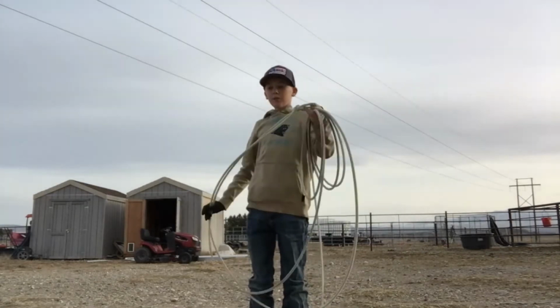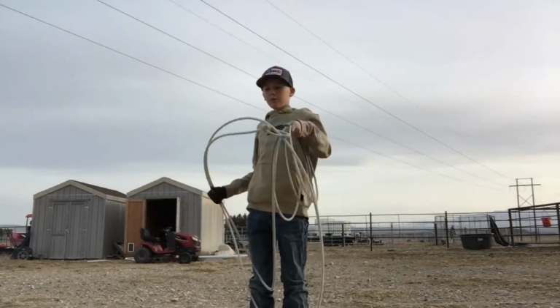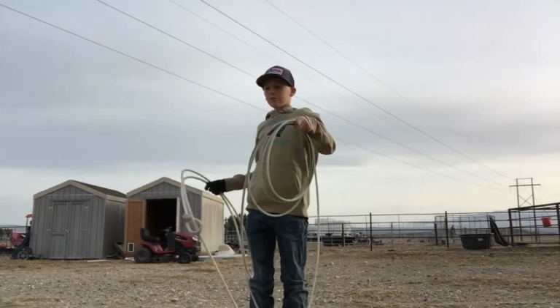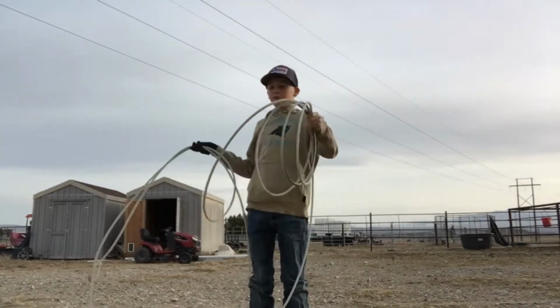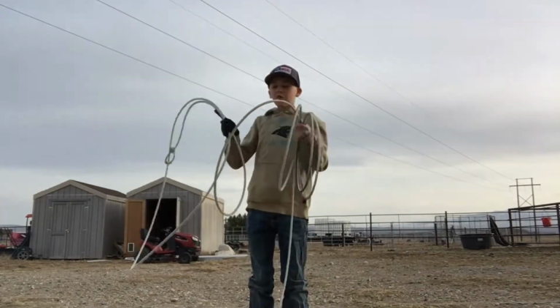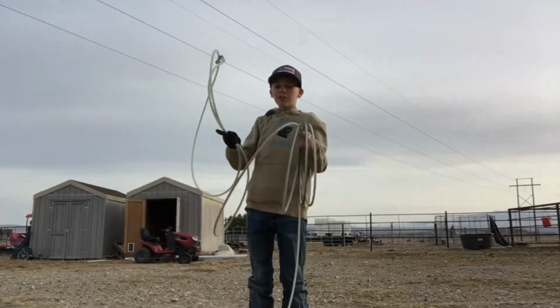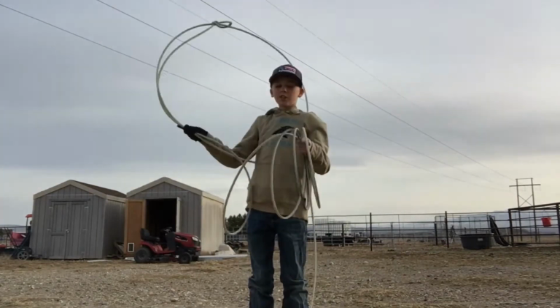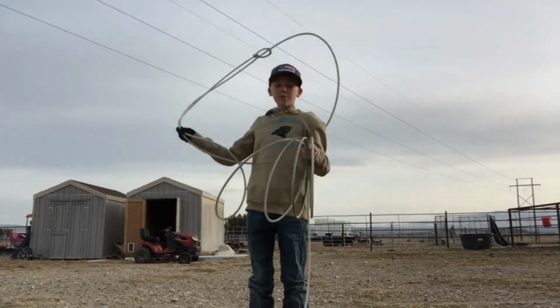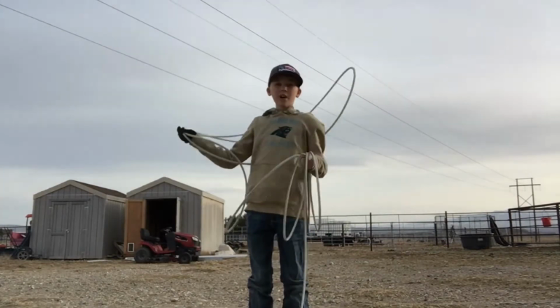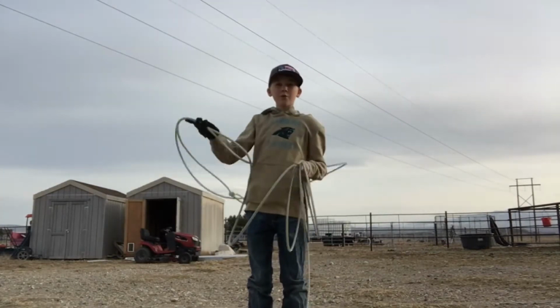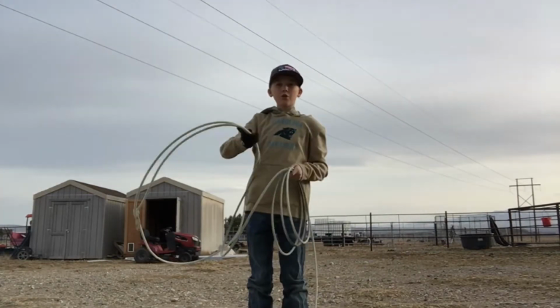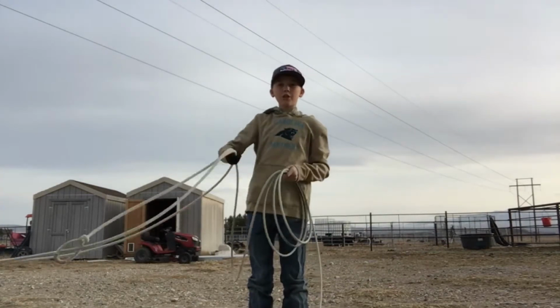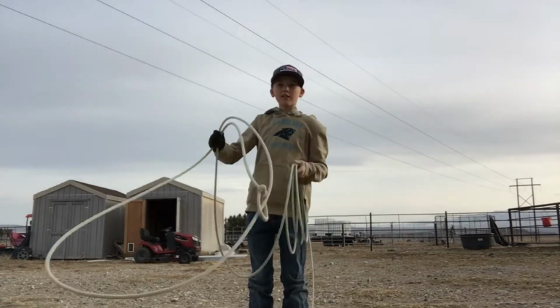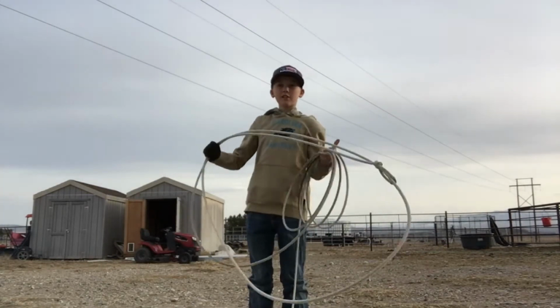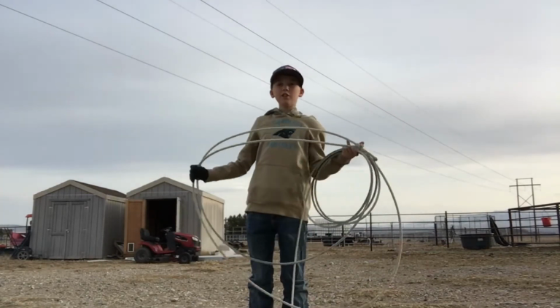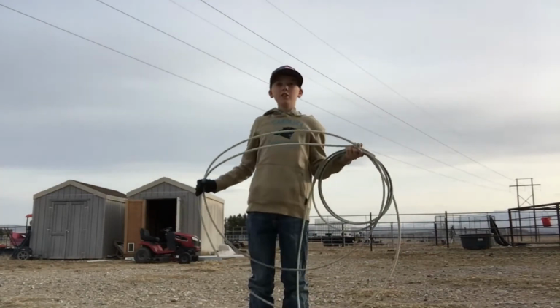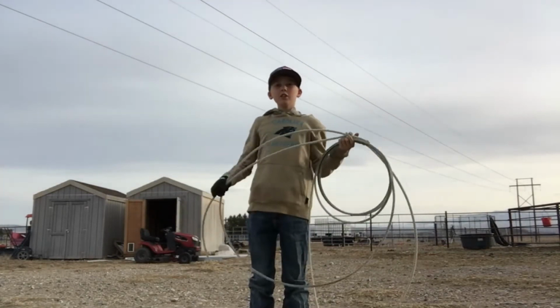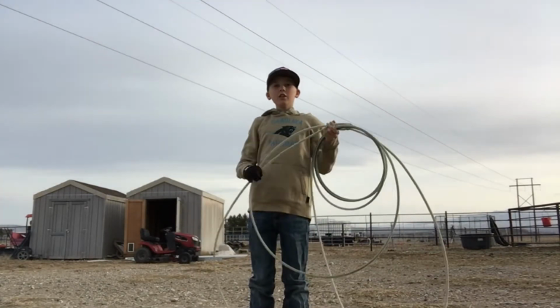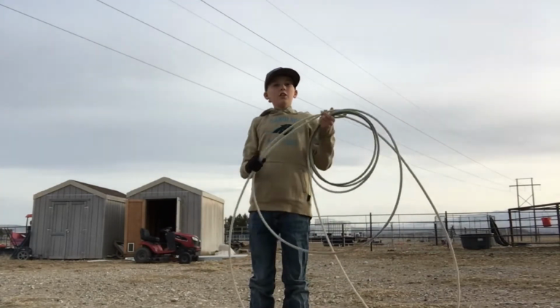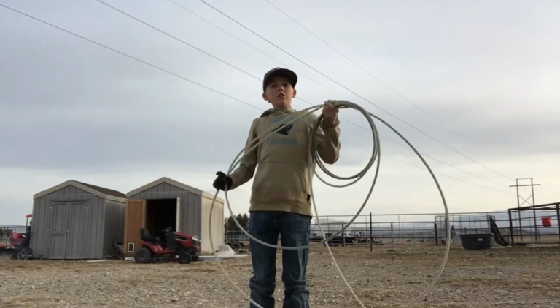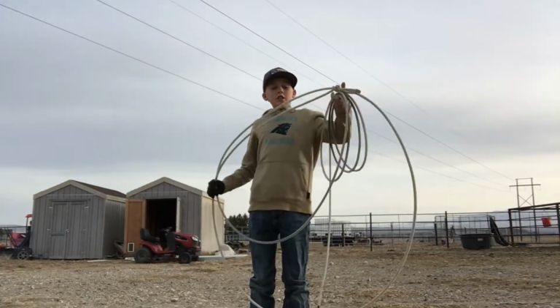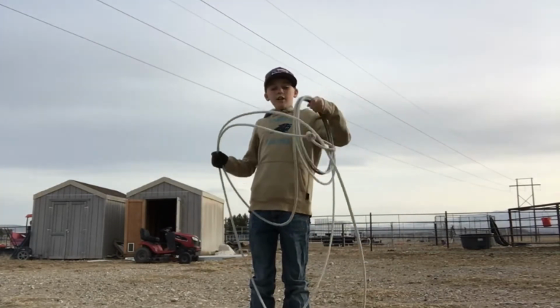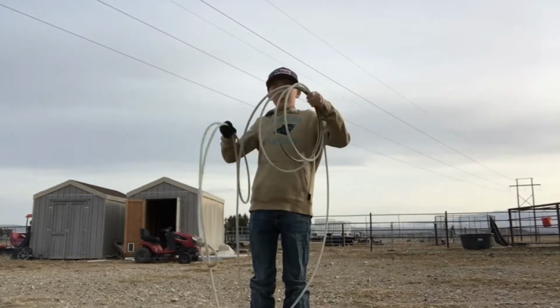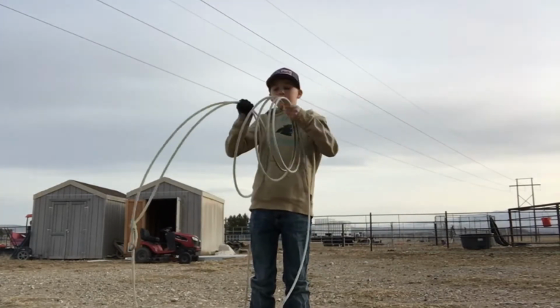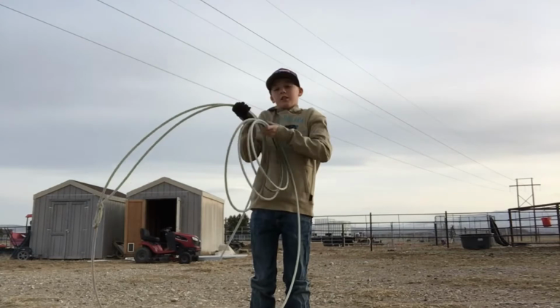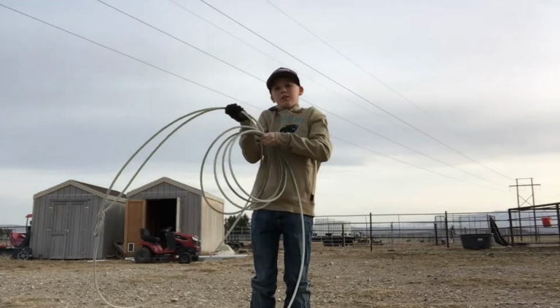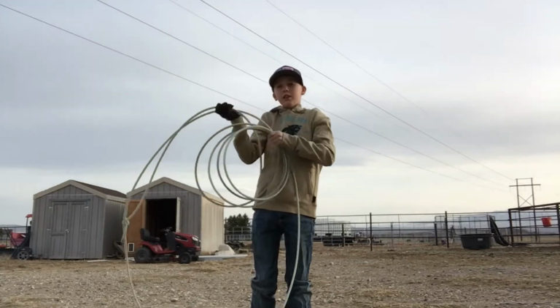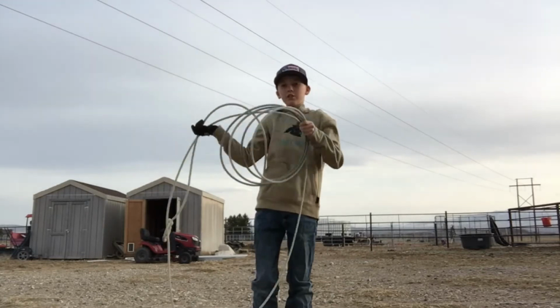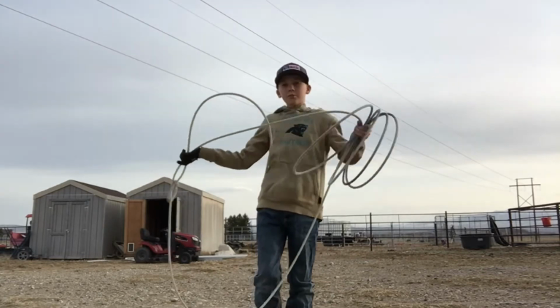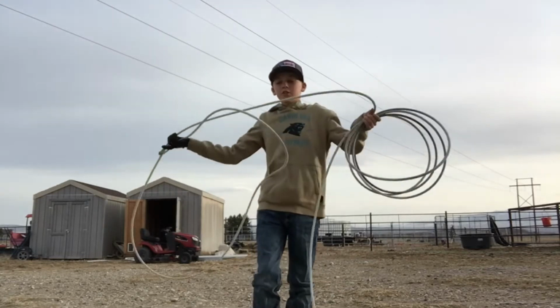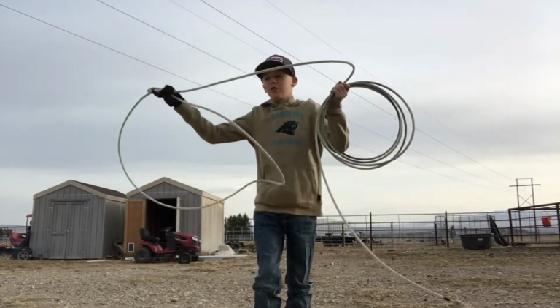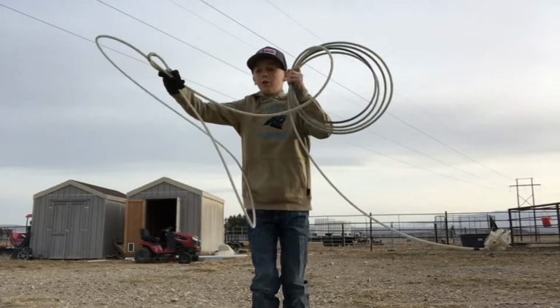Someone that uses this is Dustin Aguskiza. He finished top five in the world last year. This rope's just a good rope.